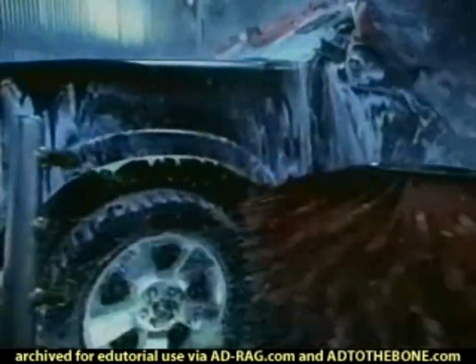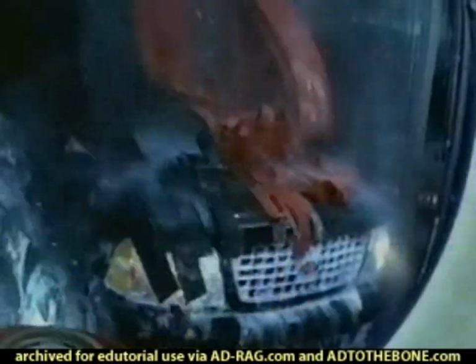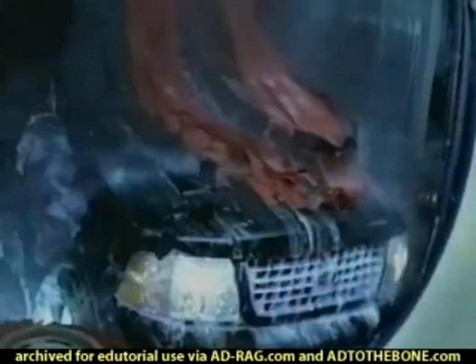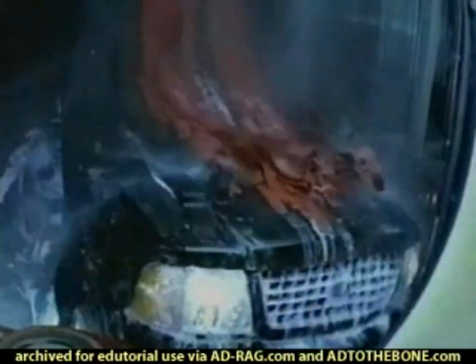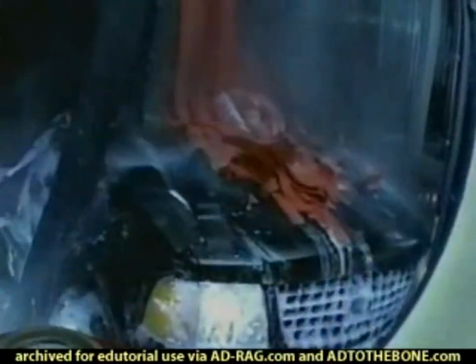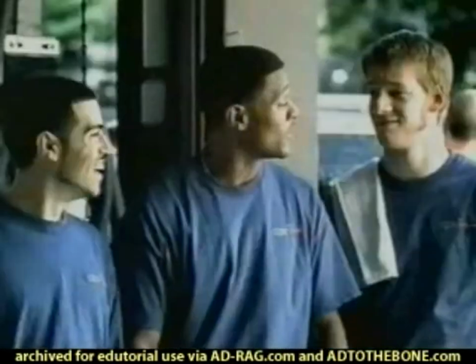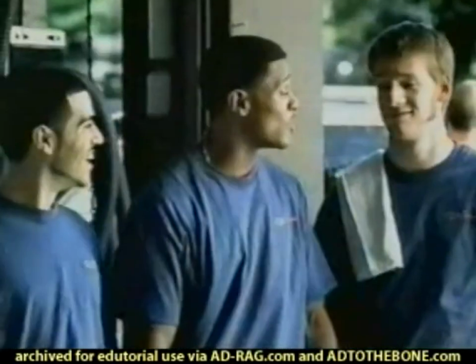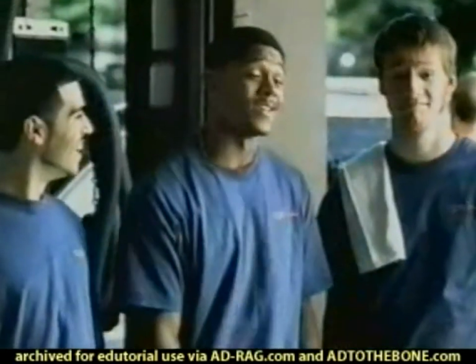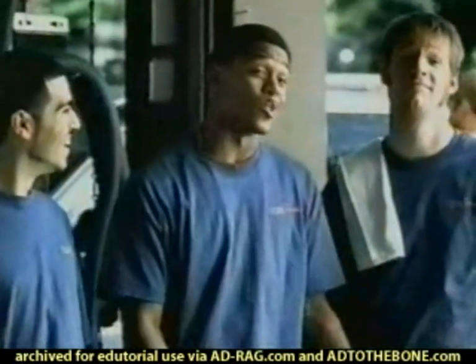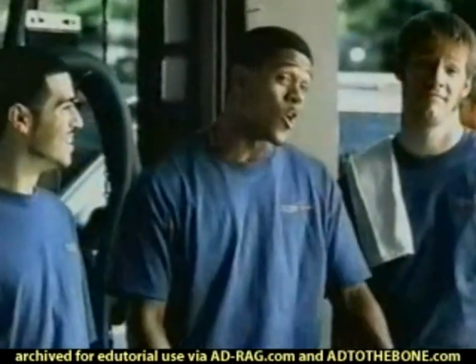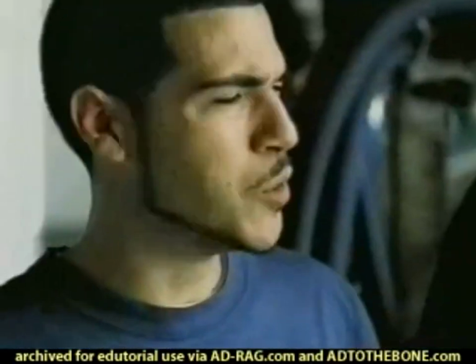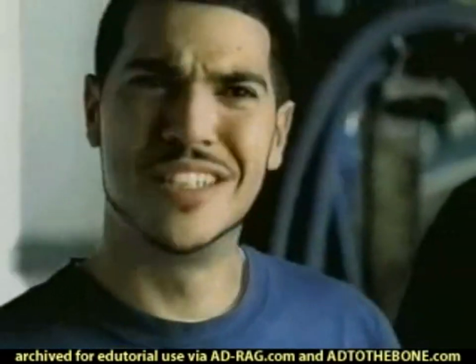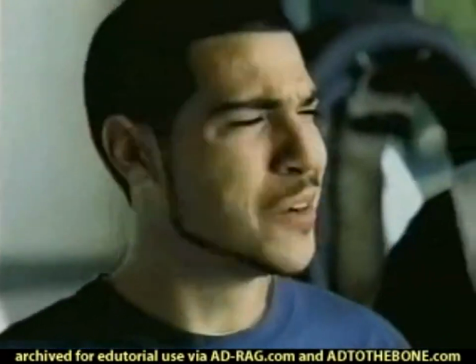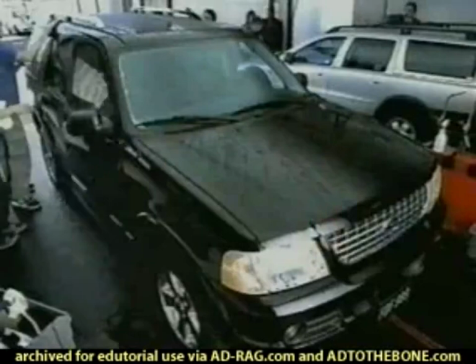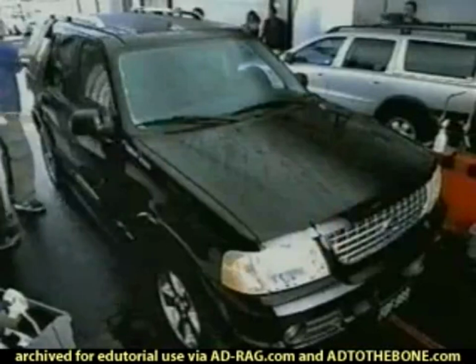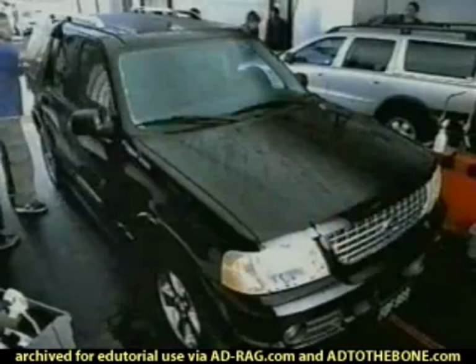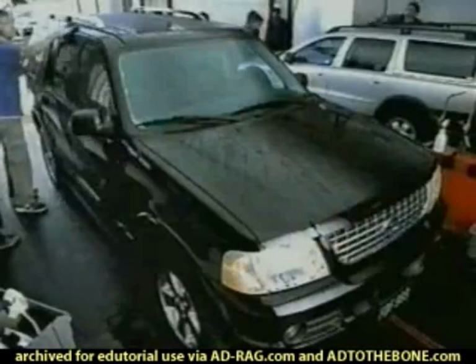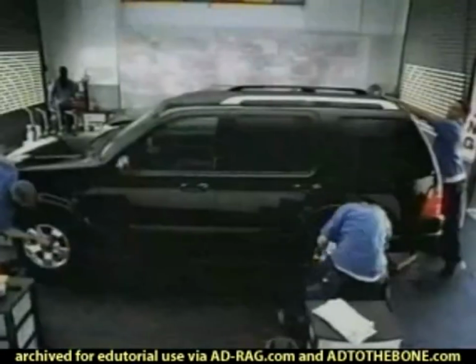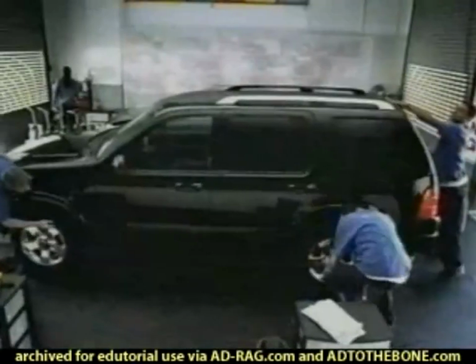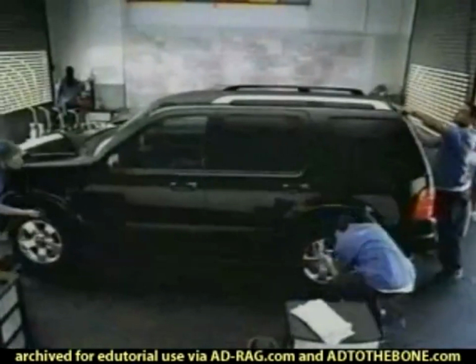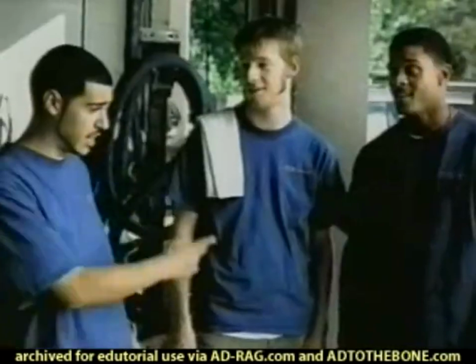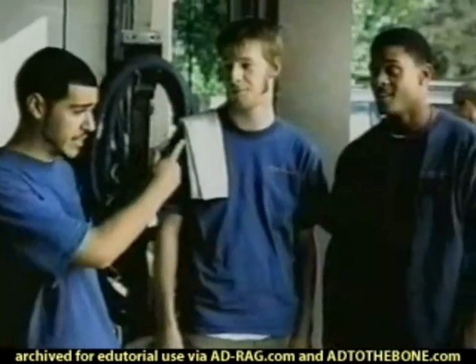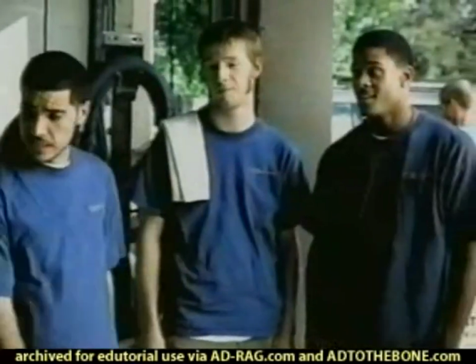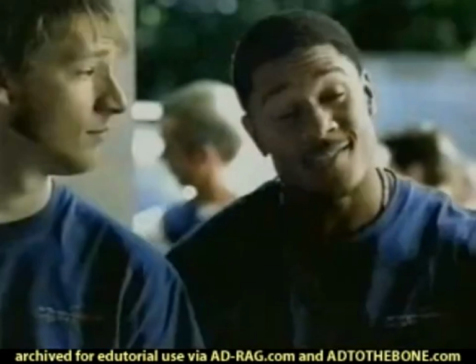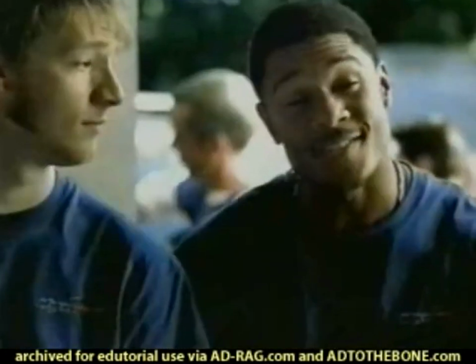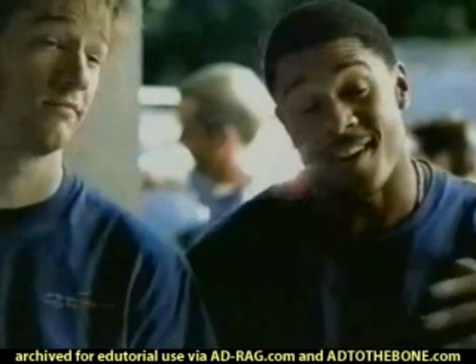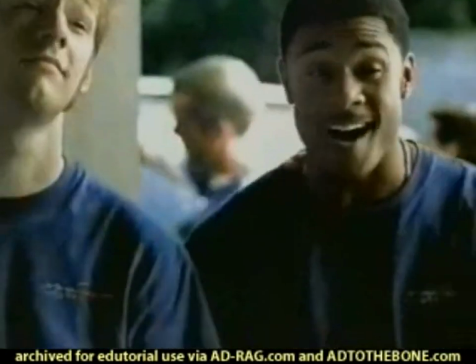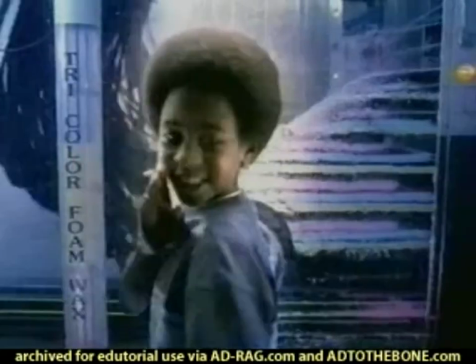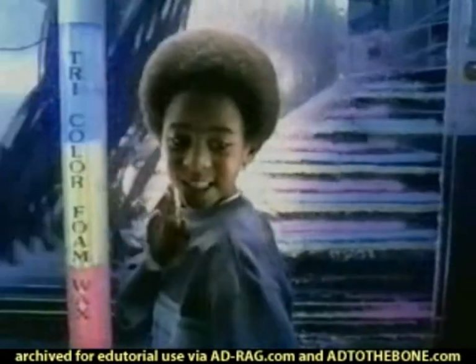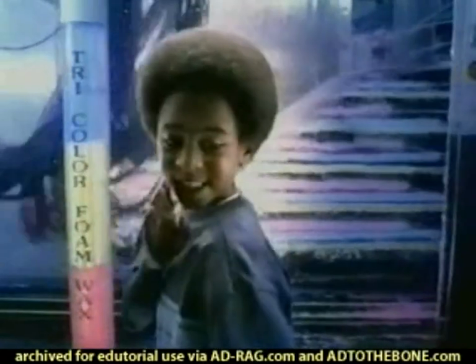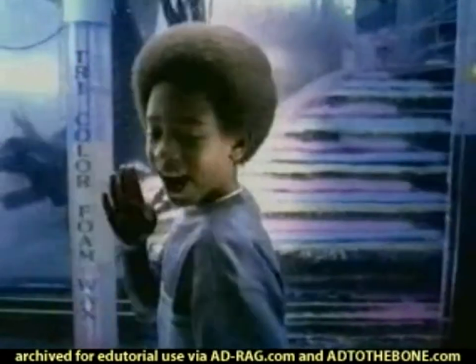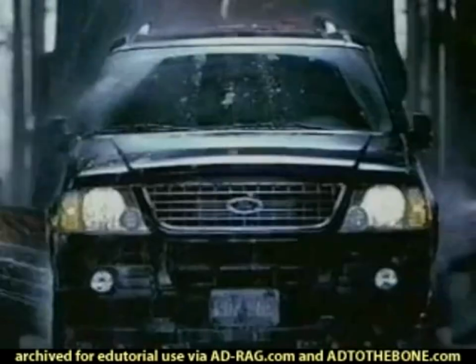We get Explorers coming through here all day long. No doubt. They keep coming in, leaving, coming in non-stop. Dad, check this out.